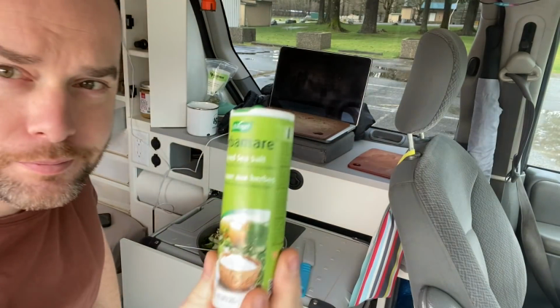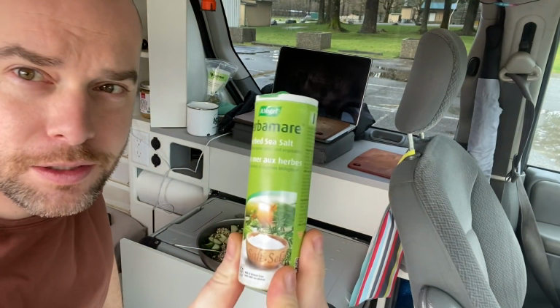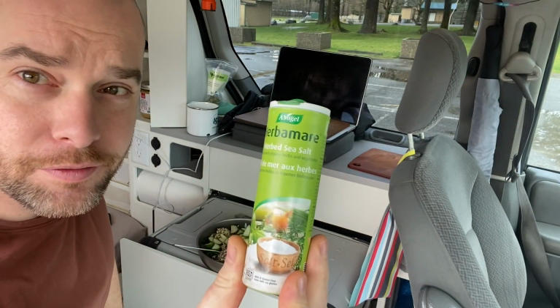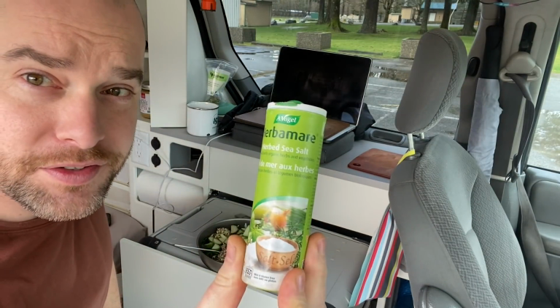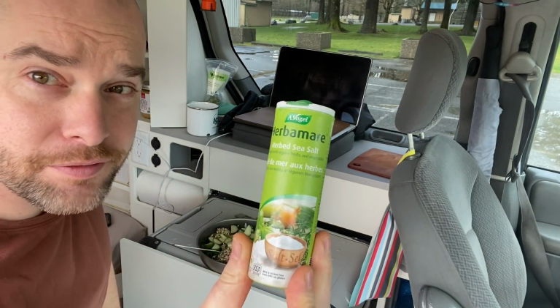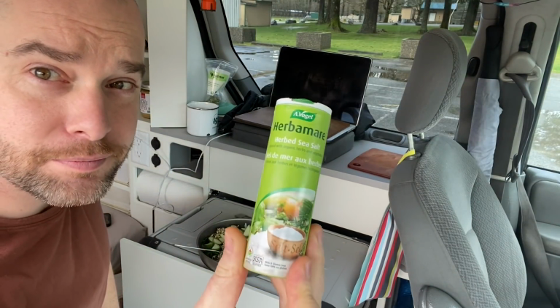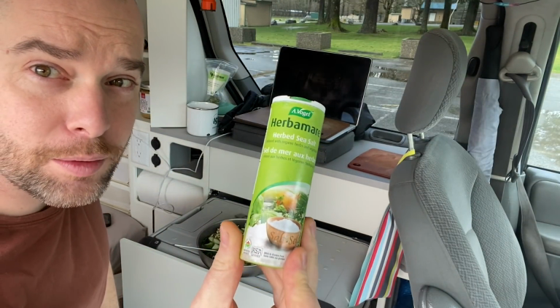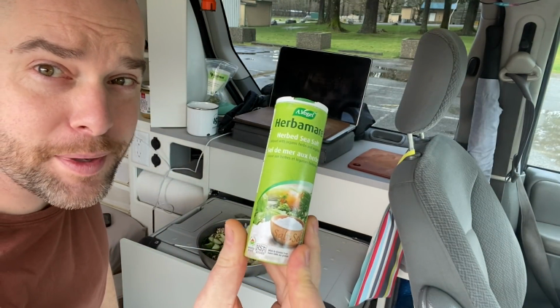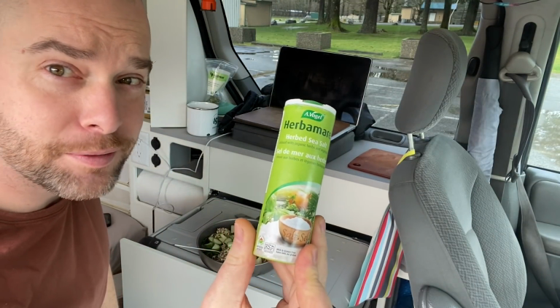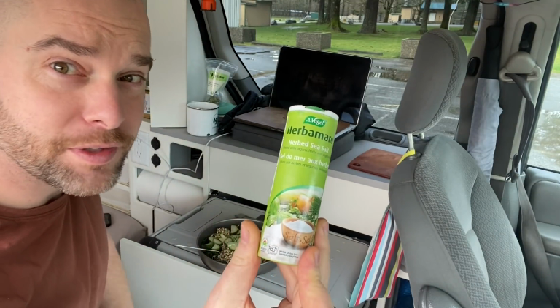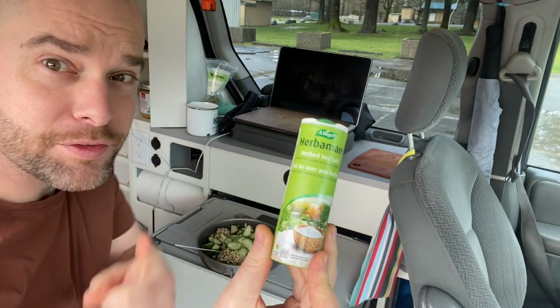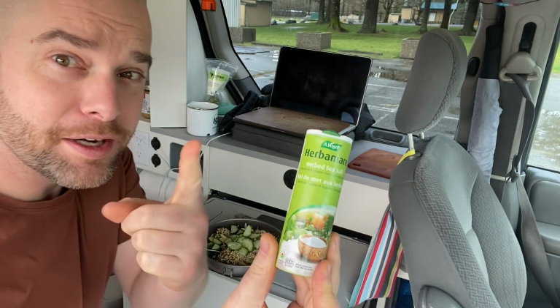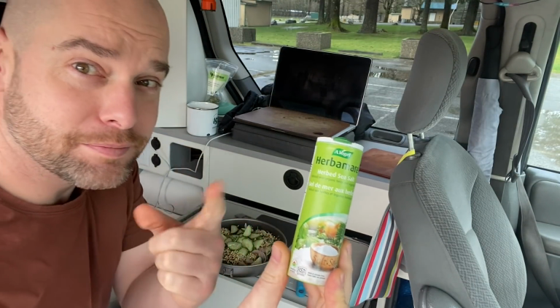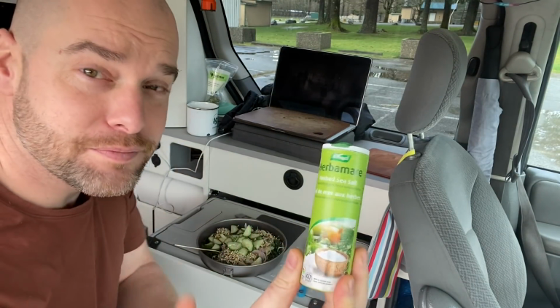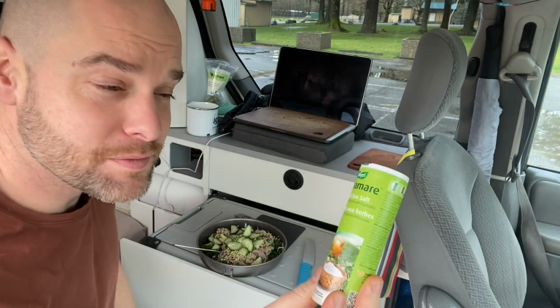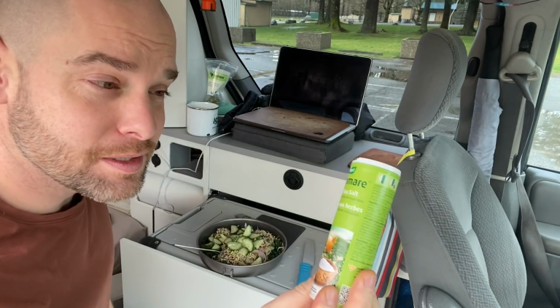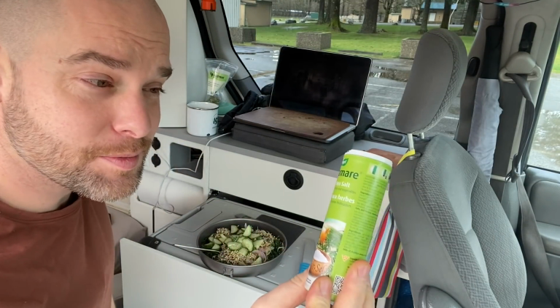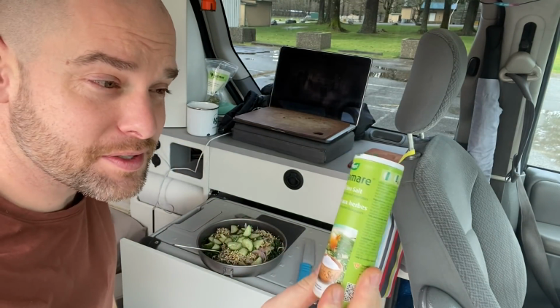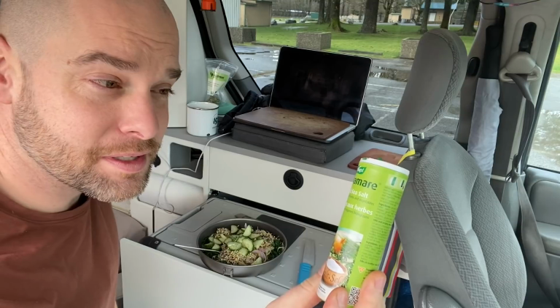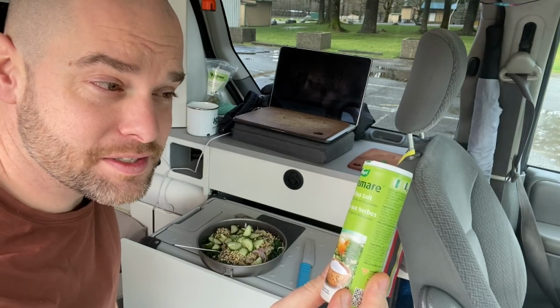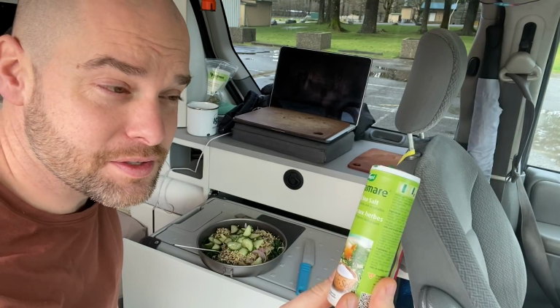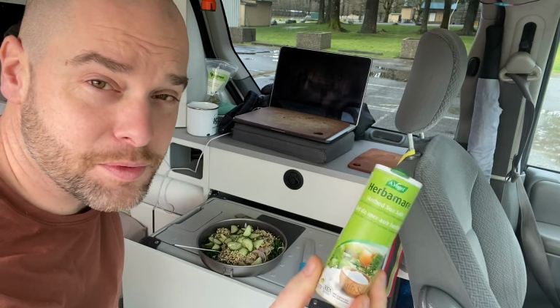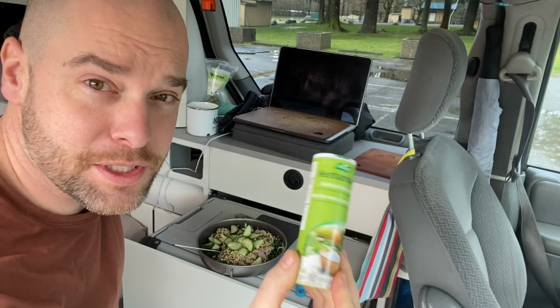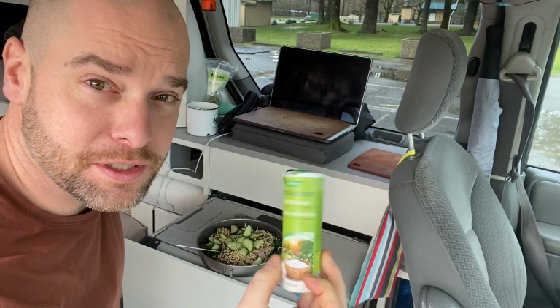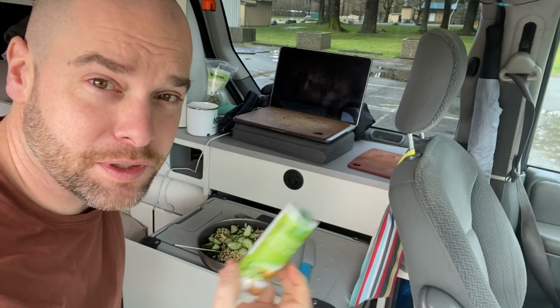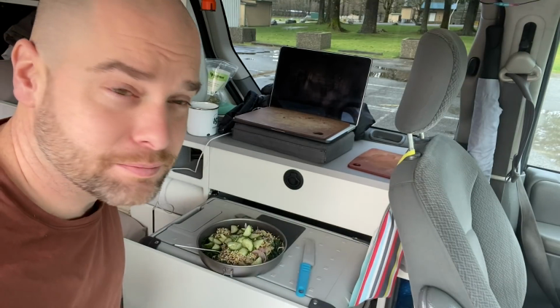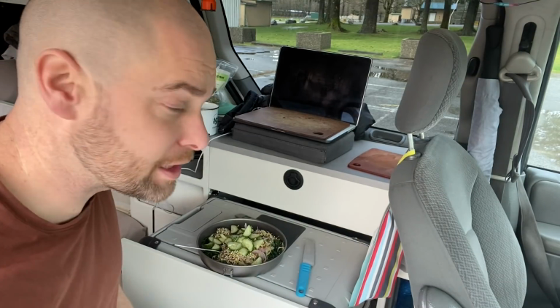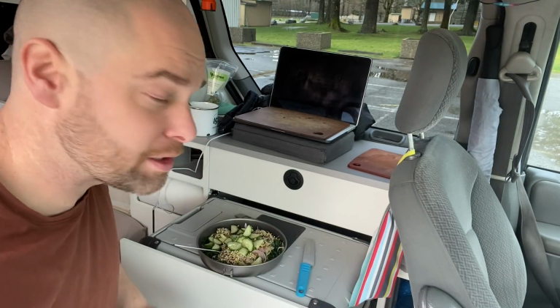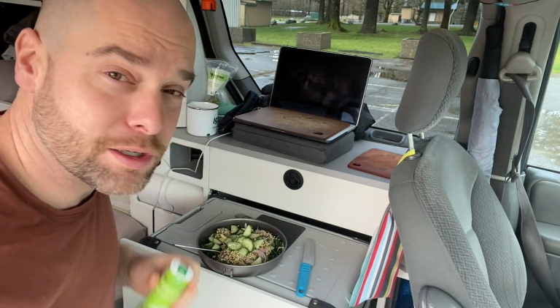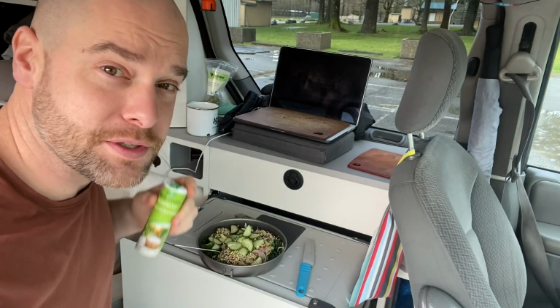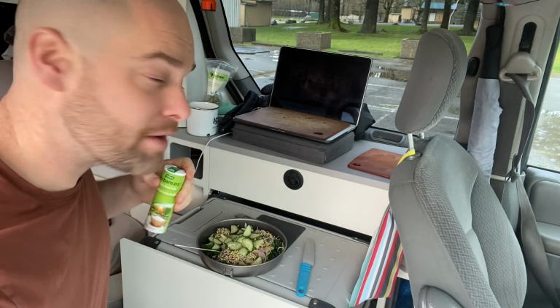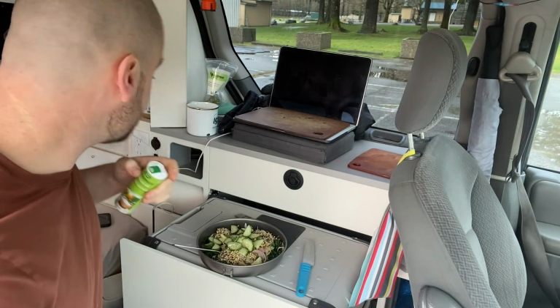Love this stuff — Herbamare, if you haven't tried it. It's basically like sea salt with a bunch of different herbs and stuff in it.